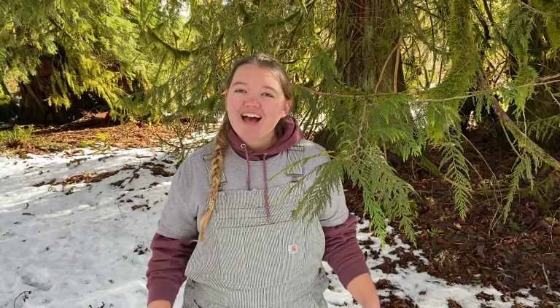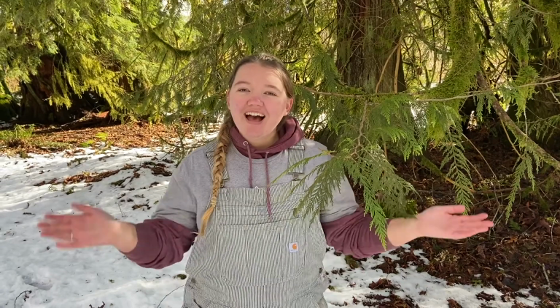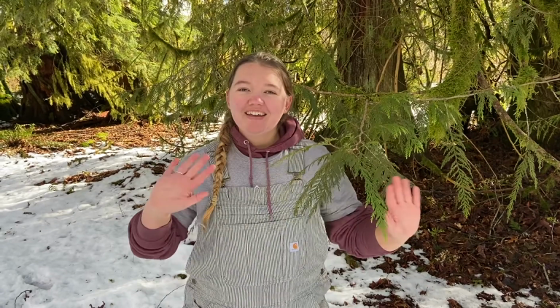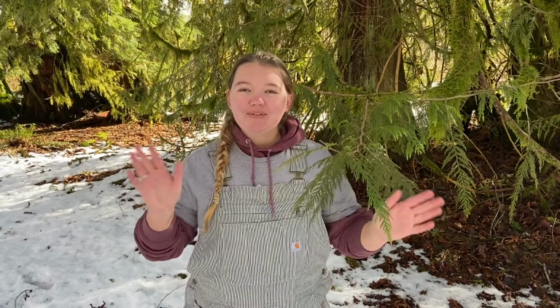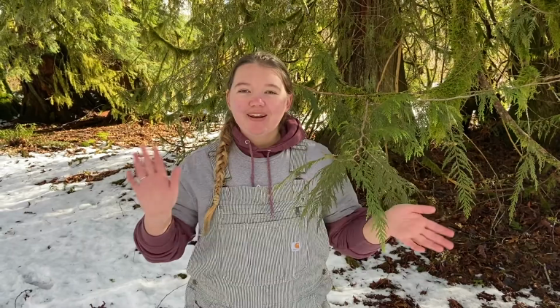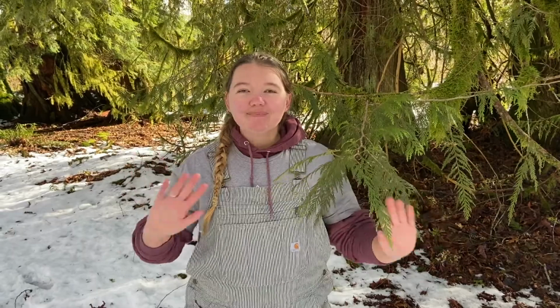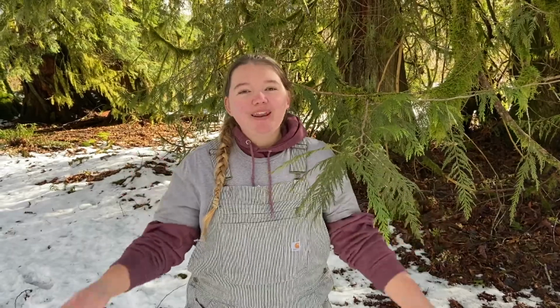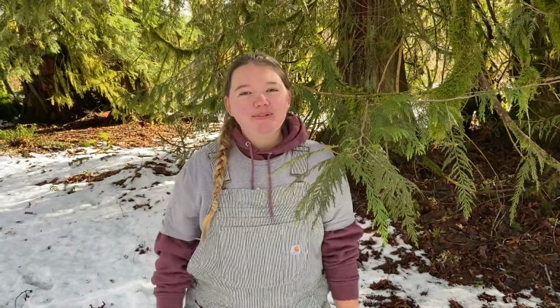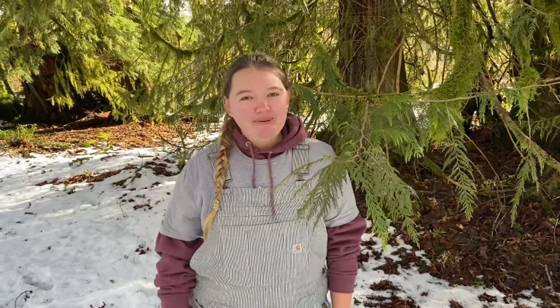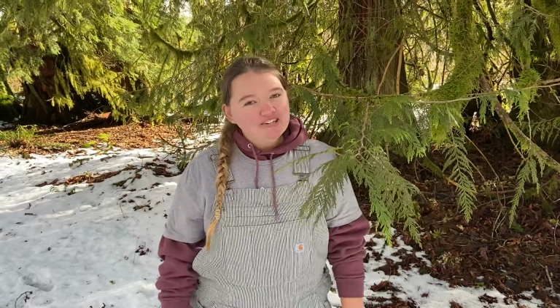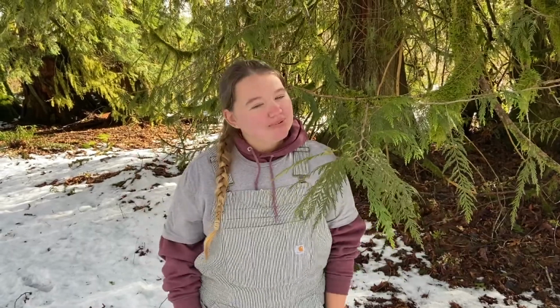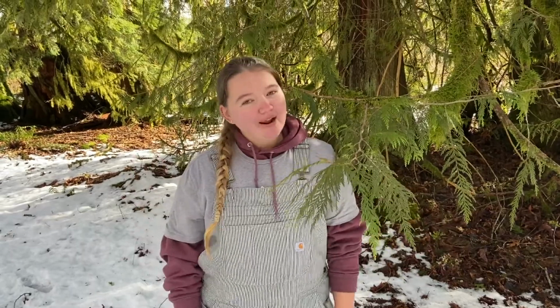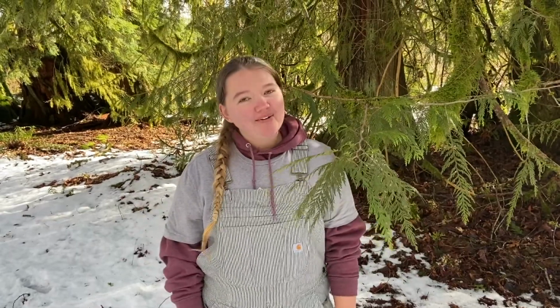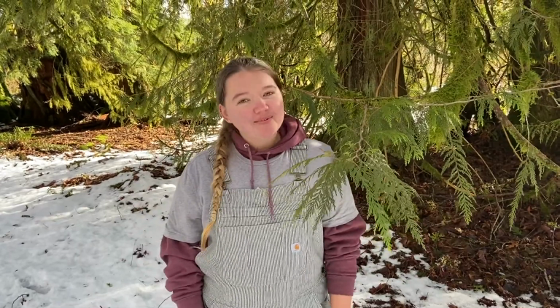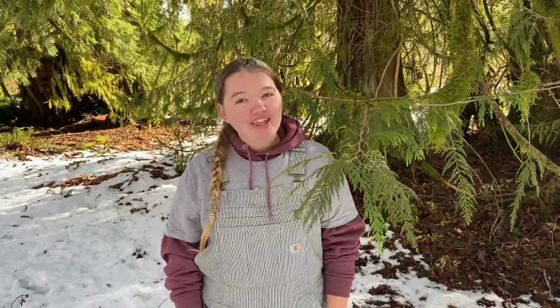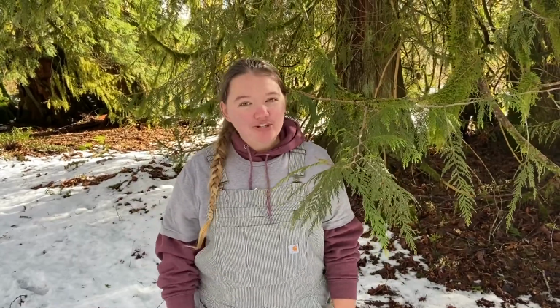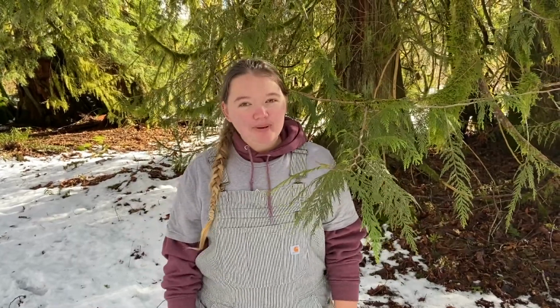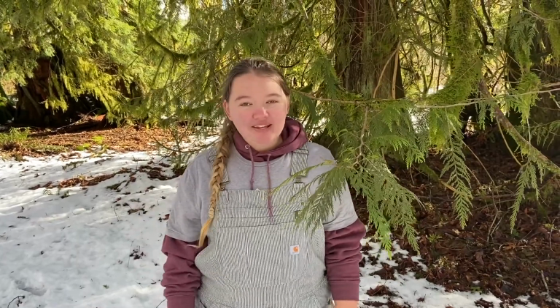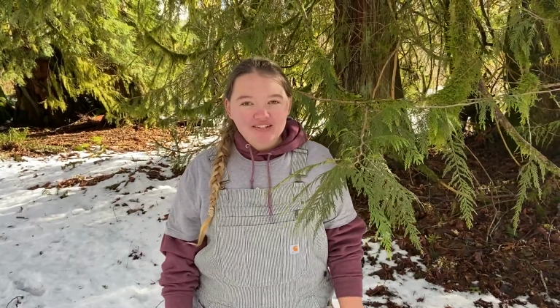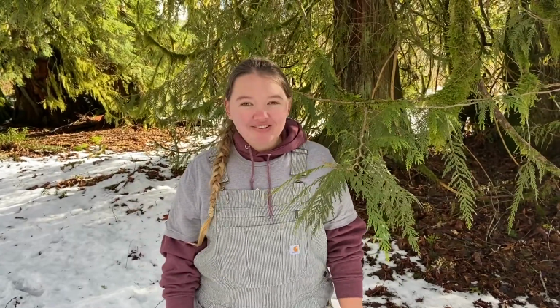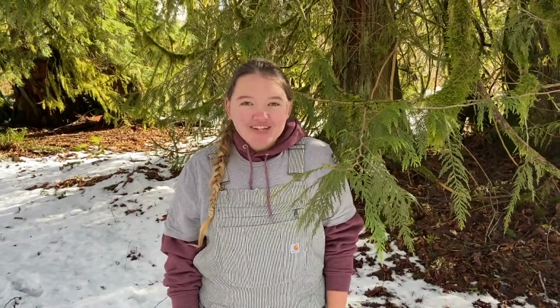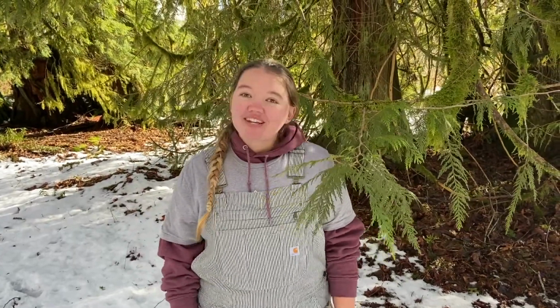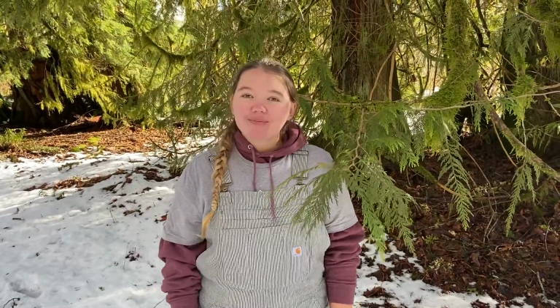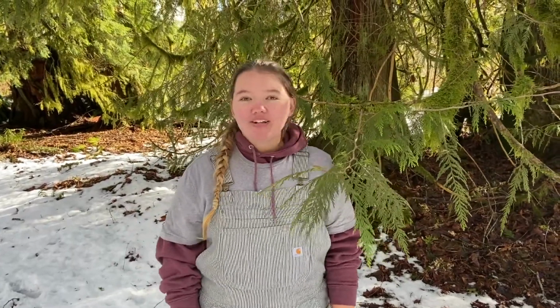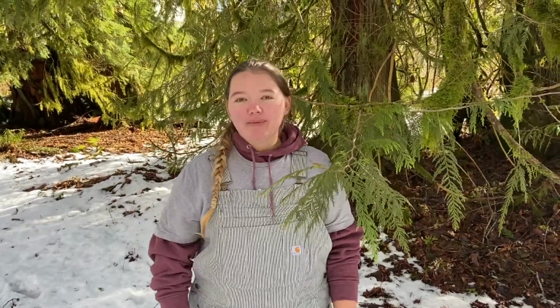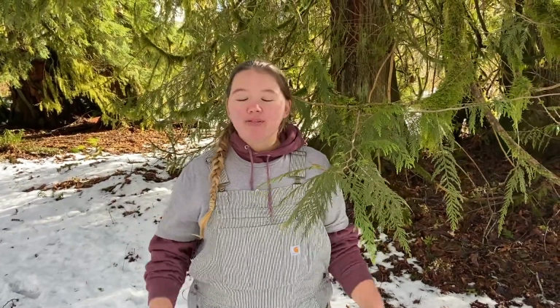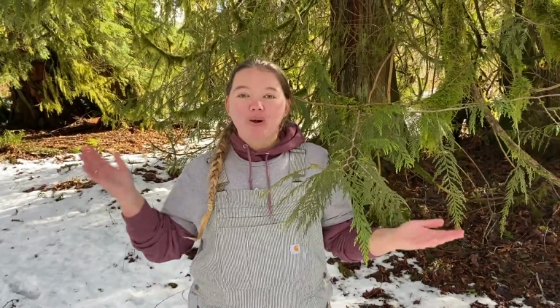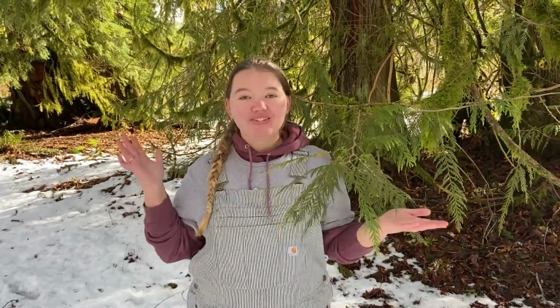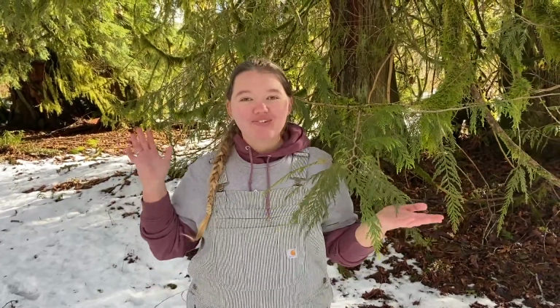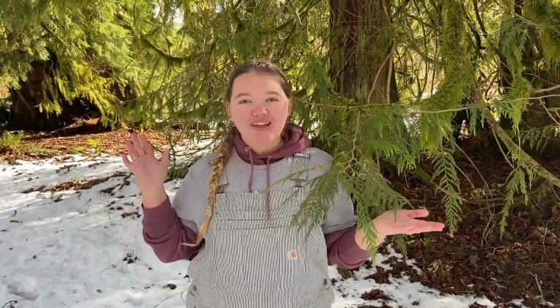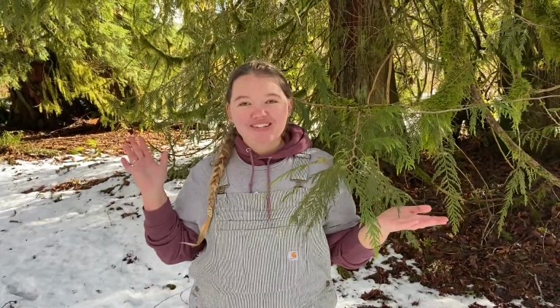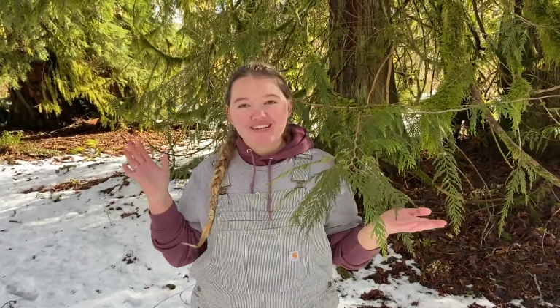Hi everybody! My name is Paige and we're out here with Glacier Peak Institute and today we're going to talk about the Western Red Cedar.